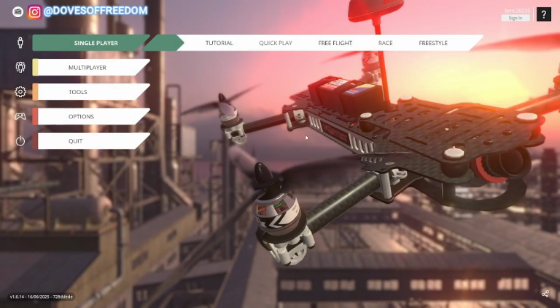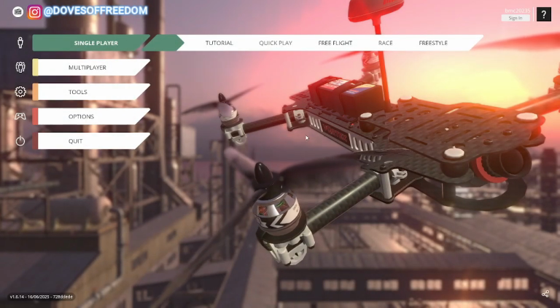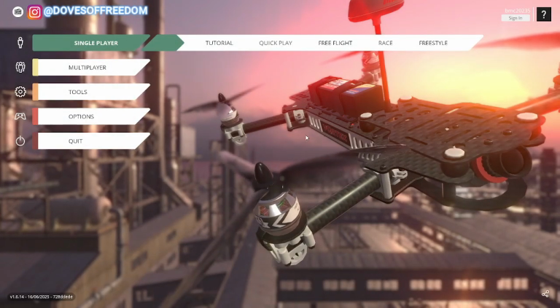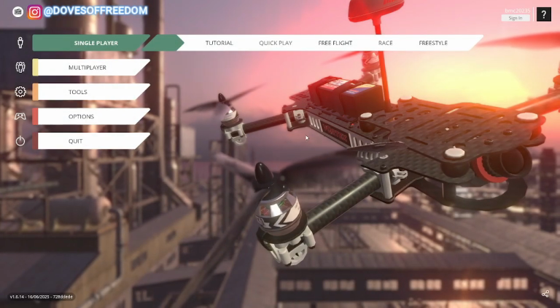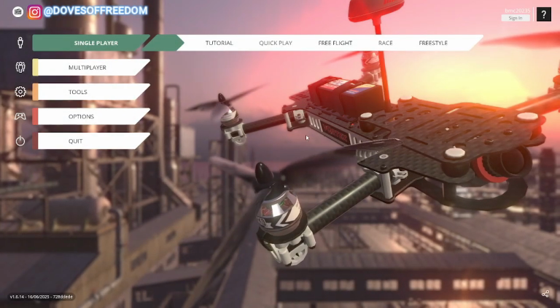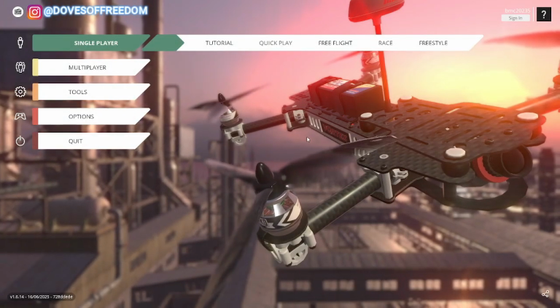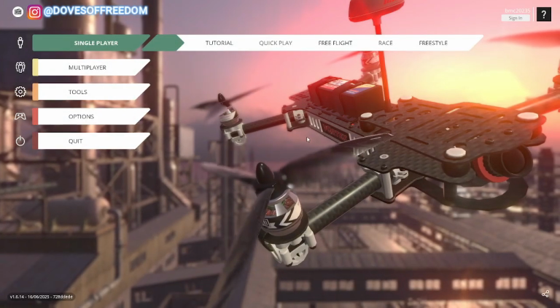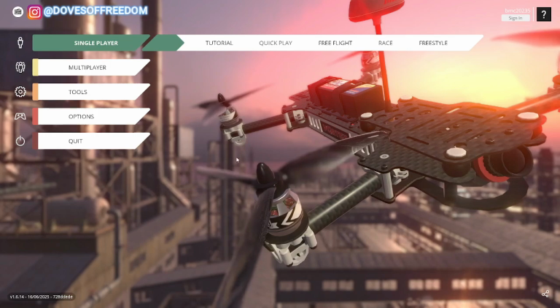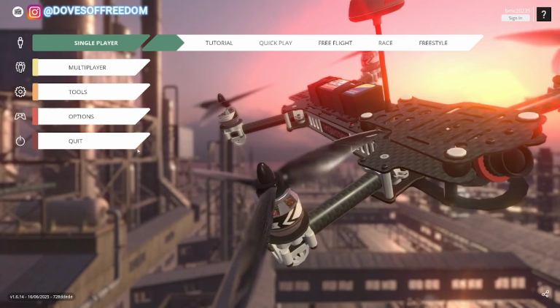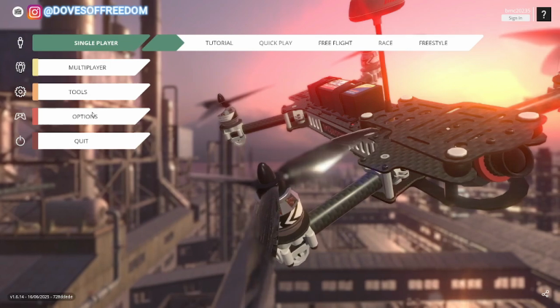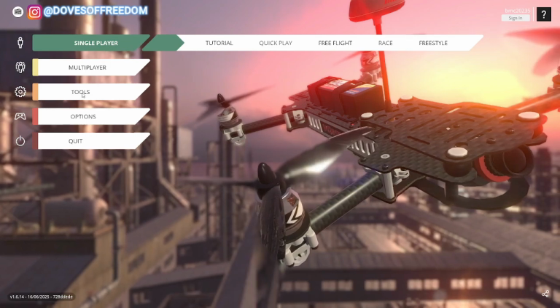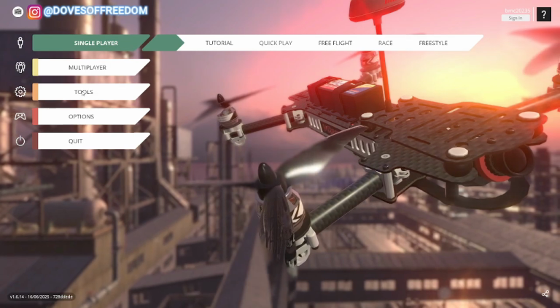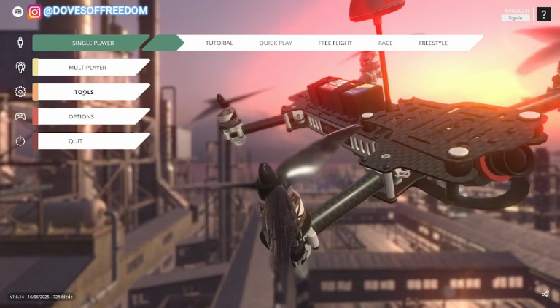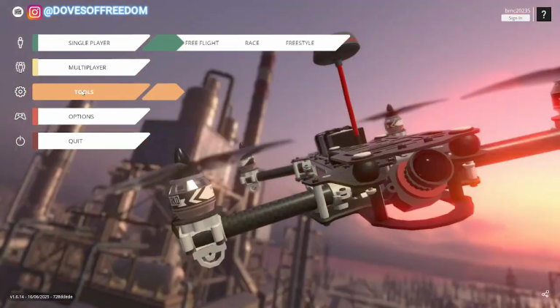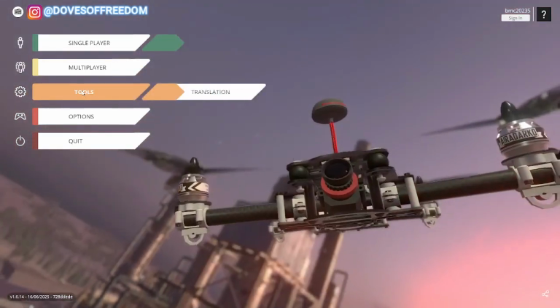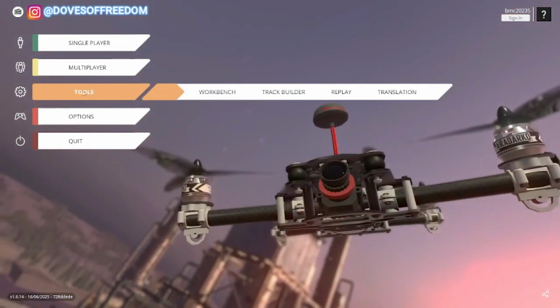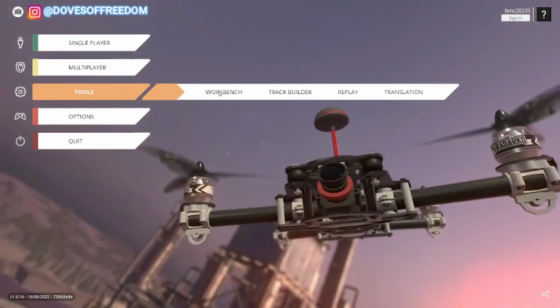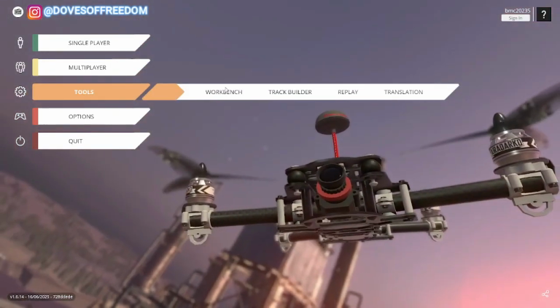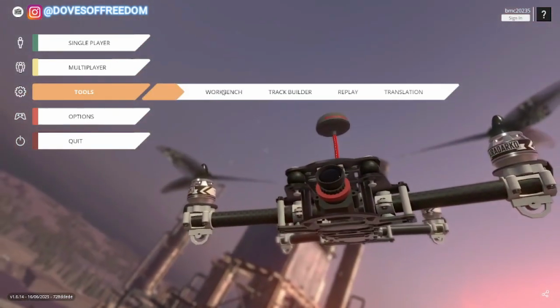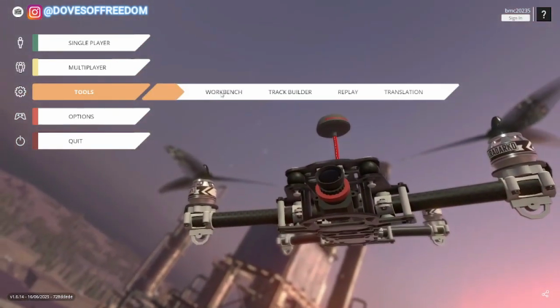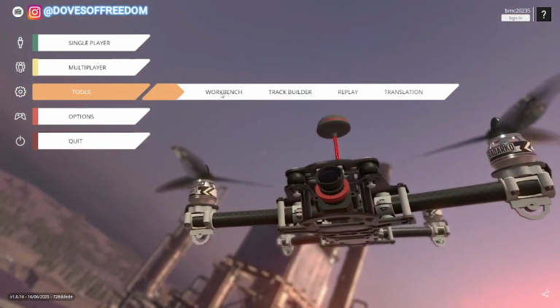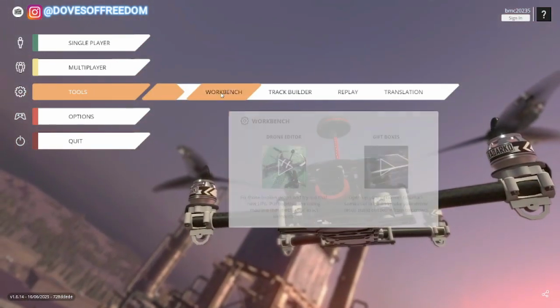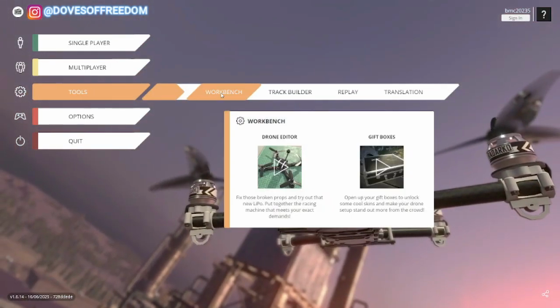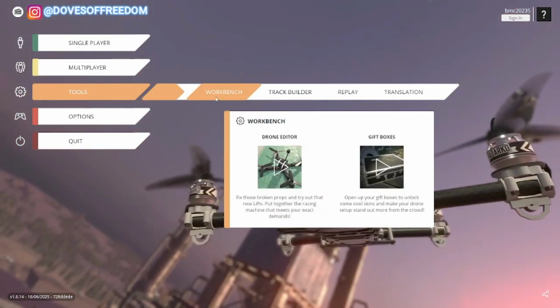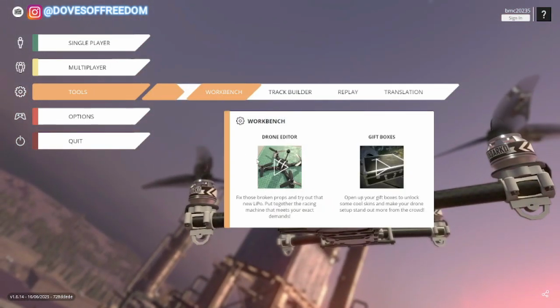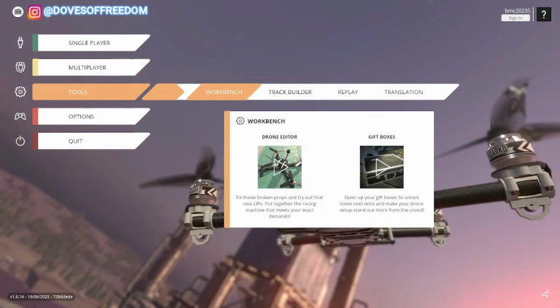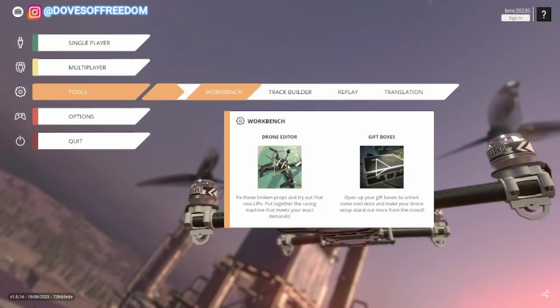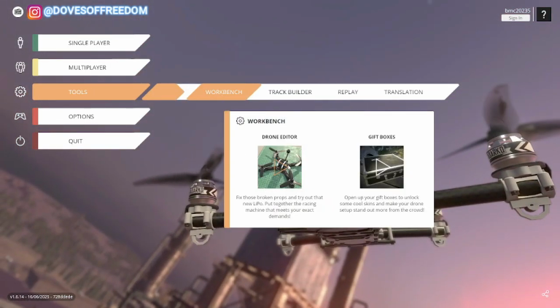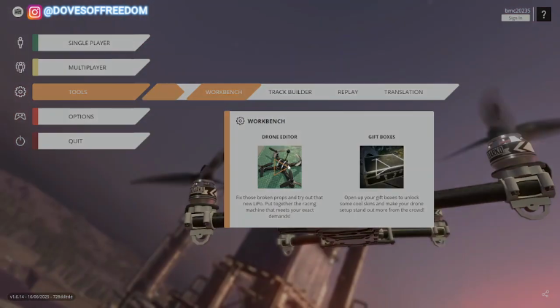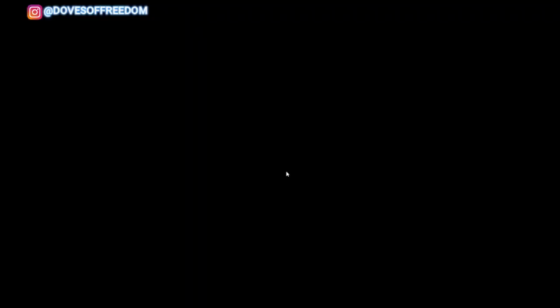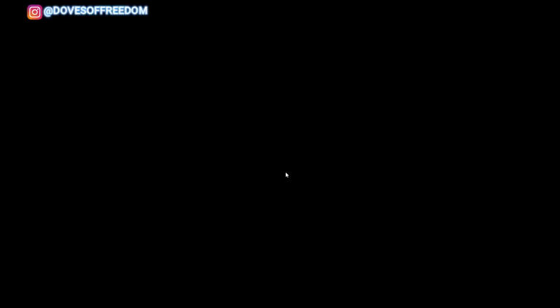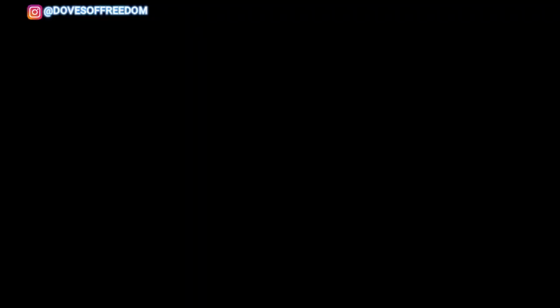So to create our custom drone, what we are going to do — let's go into Tools, Workbench, and Drone Editor.